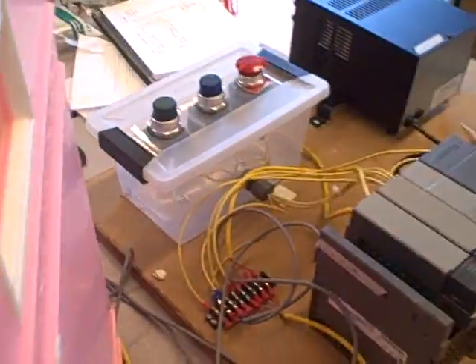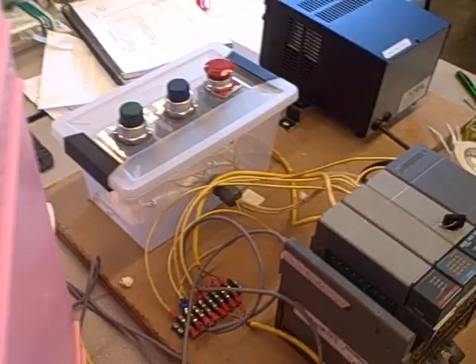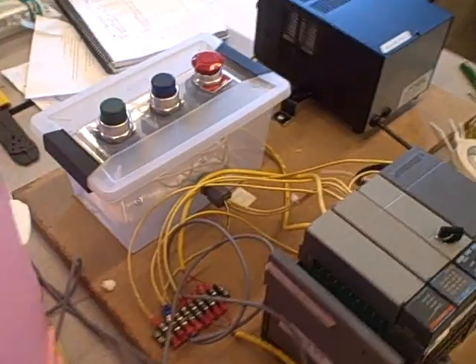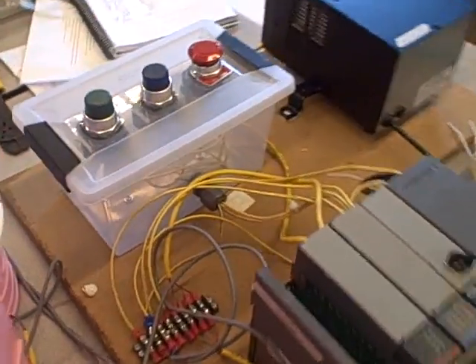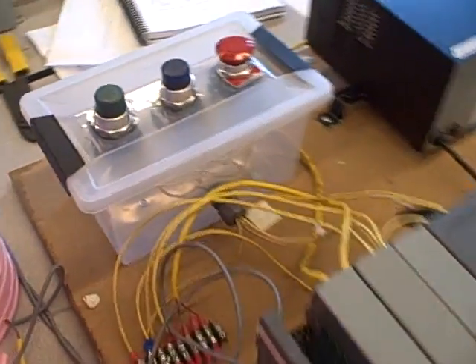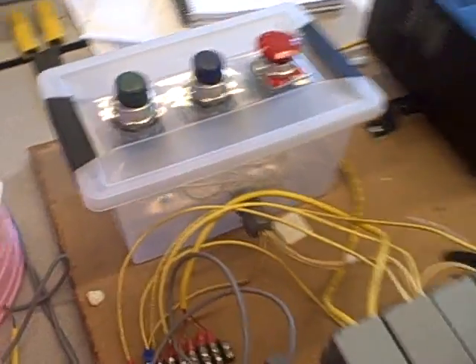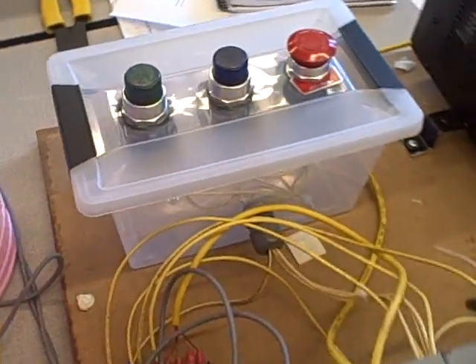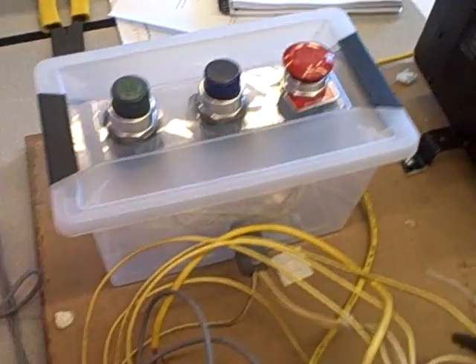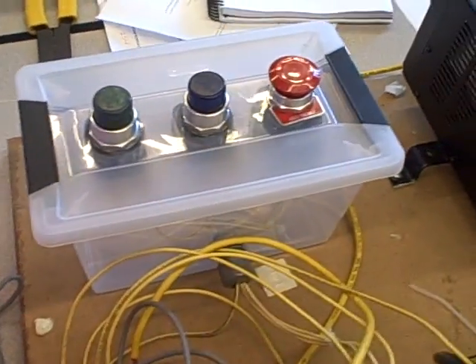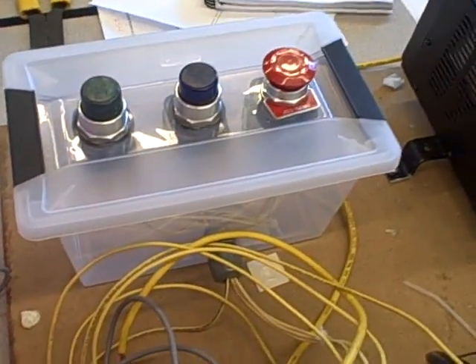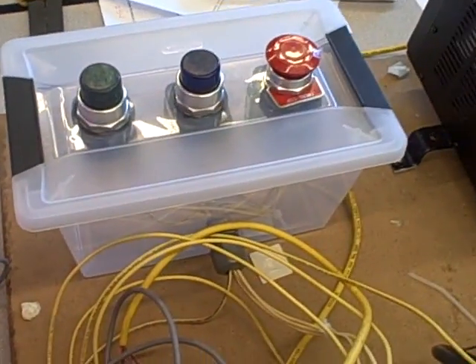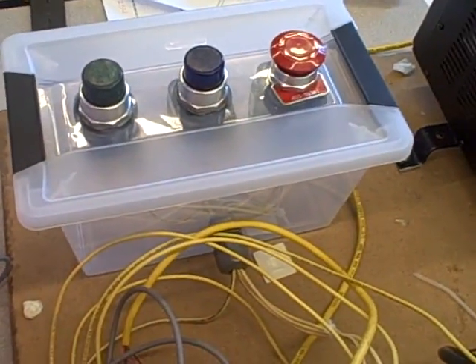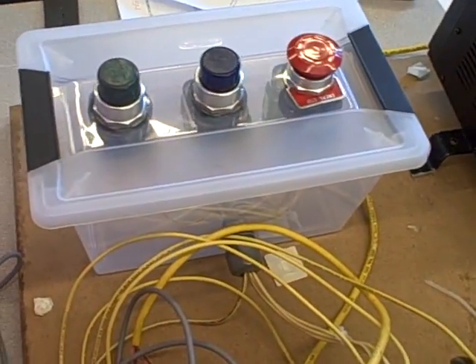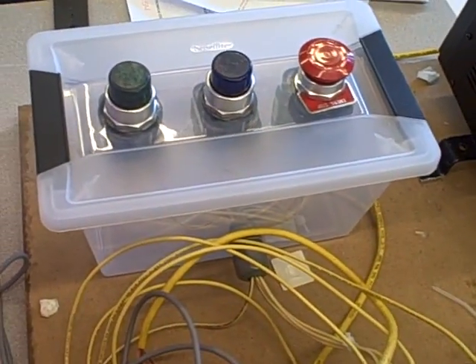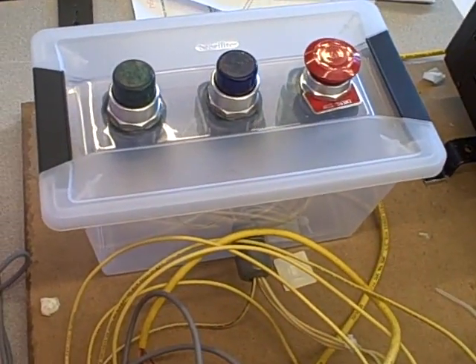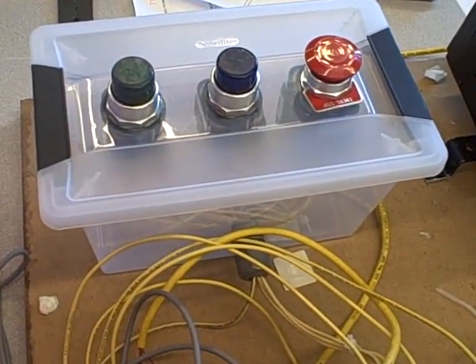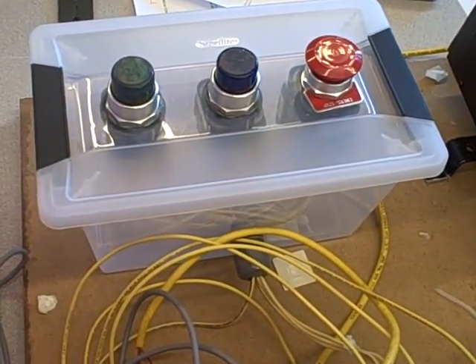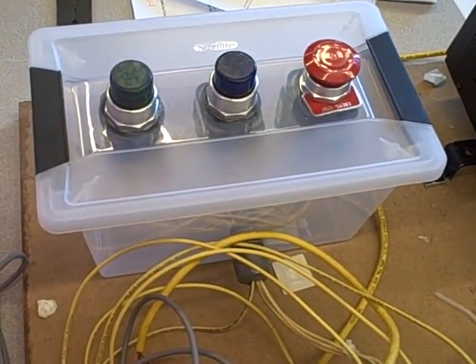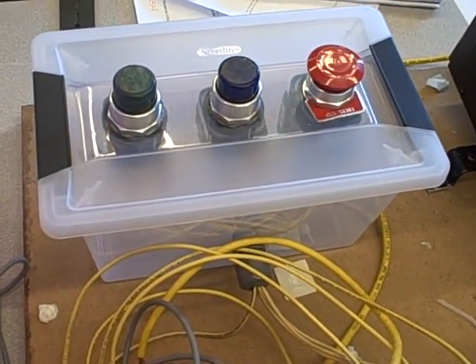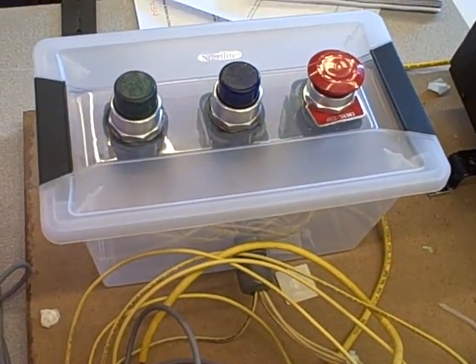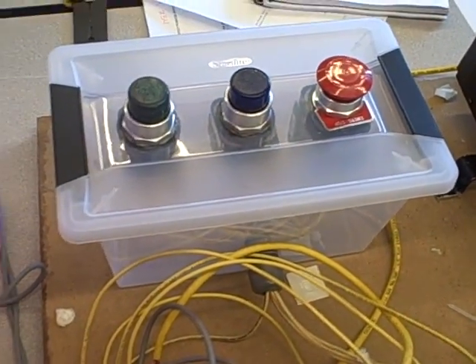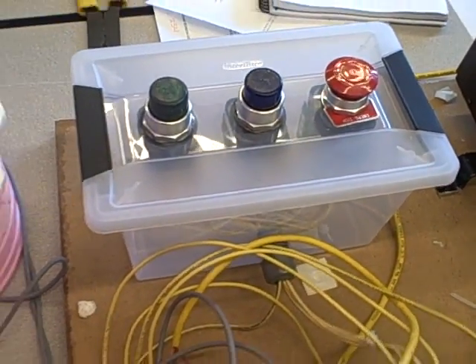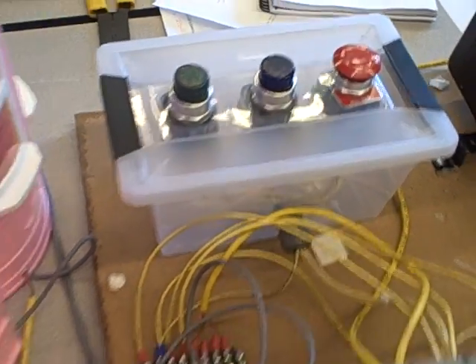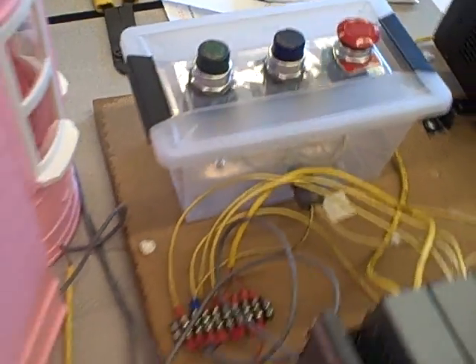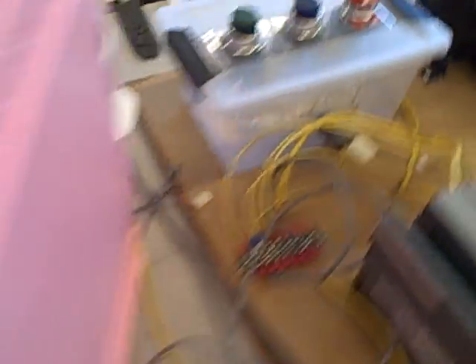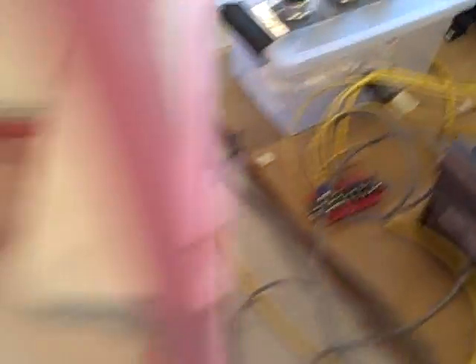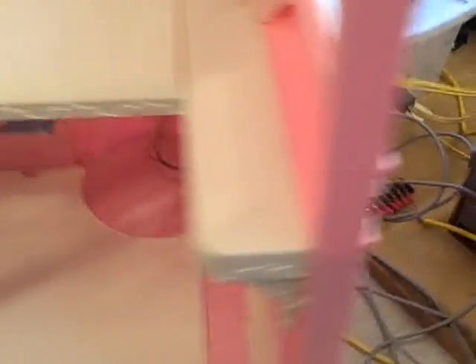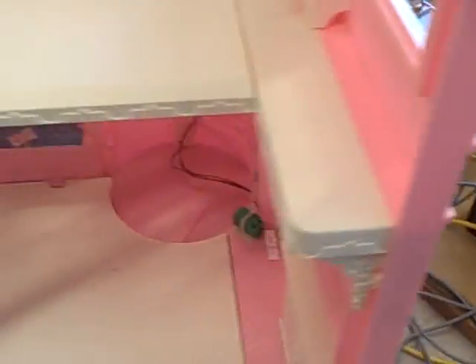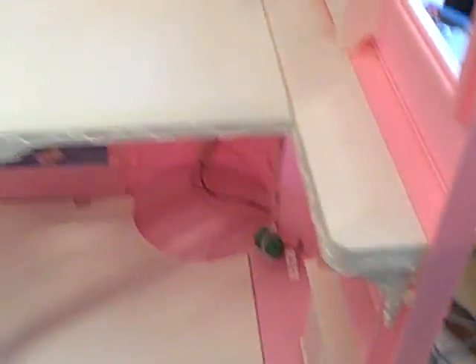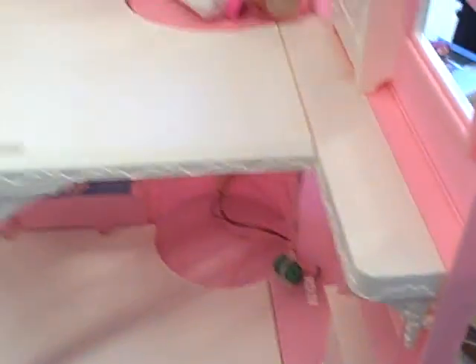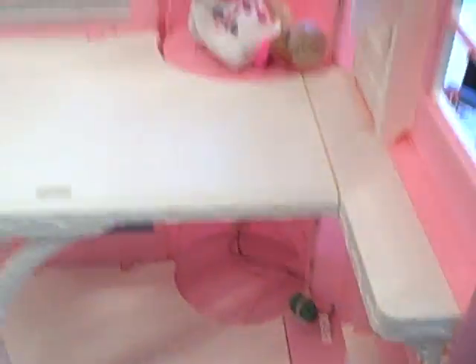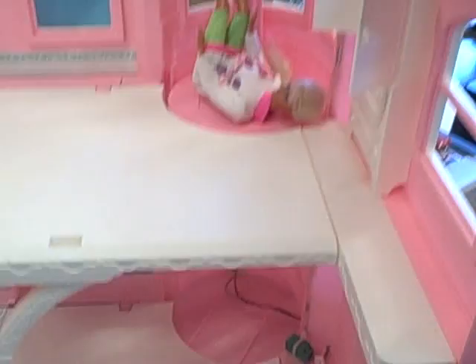In real life, Barbie would have the e-stop conveniently located on the elevator. As is right now, it's not quite OSHA approved.